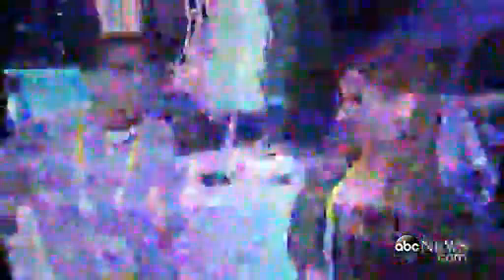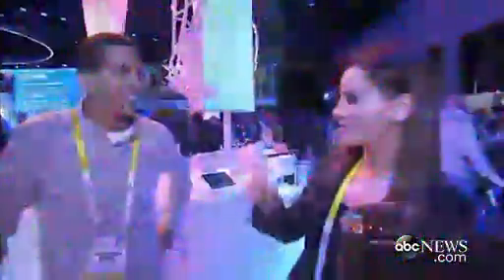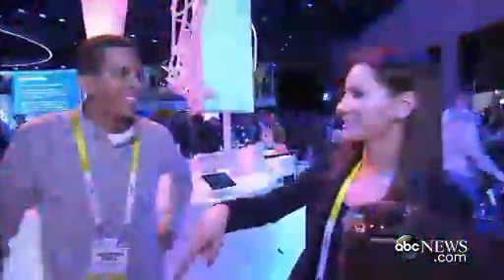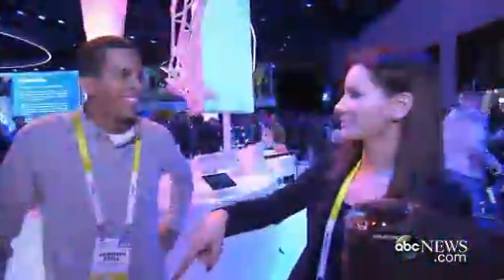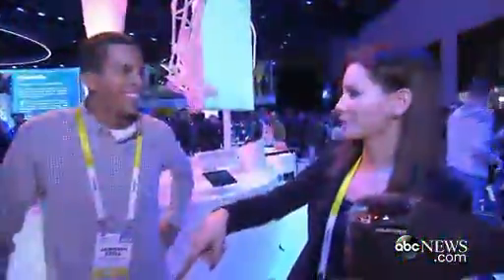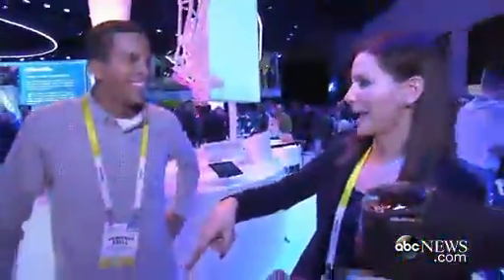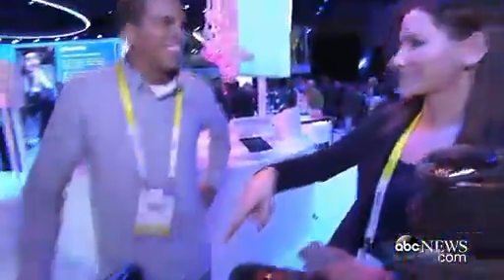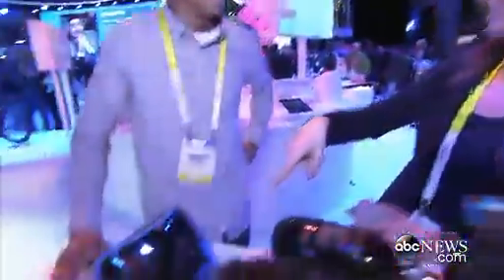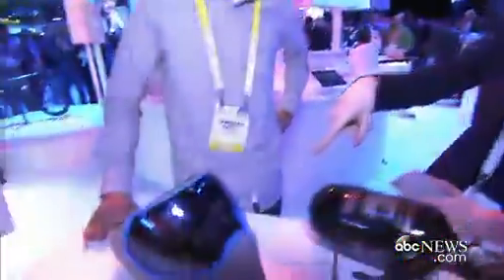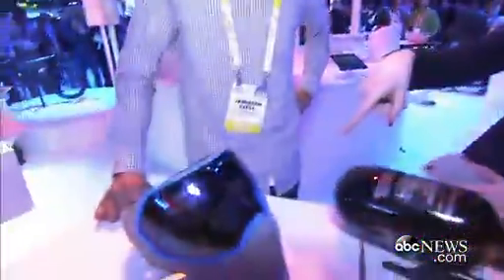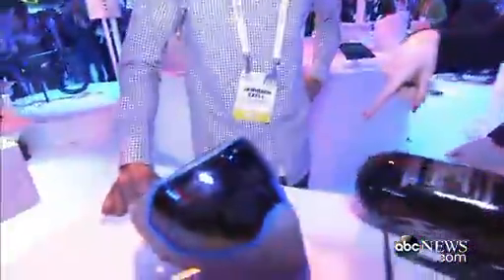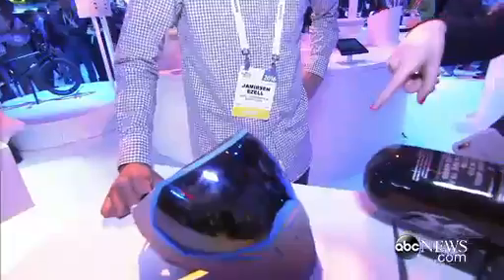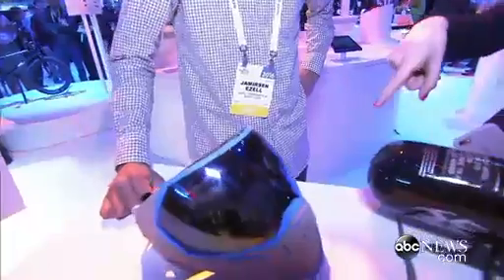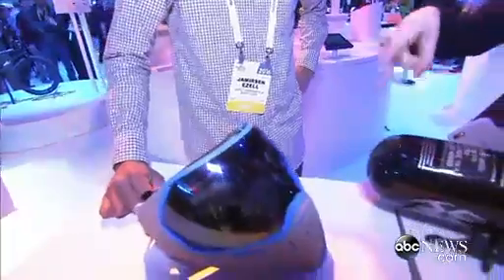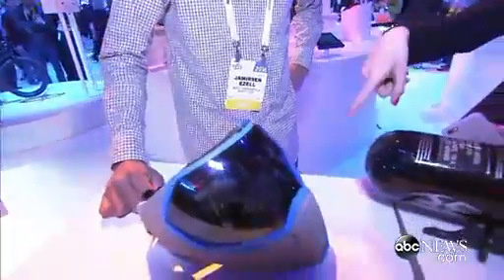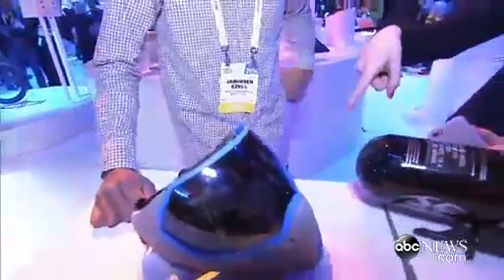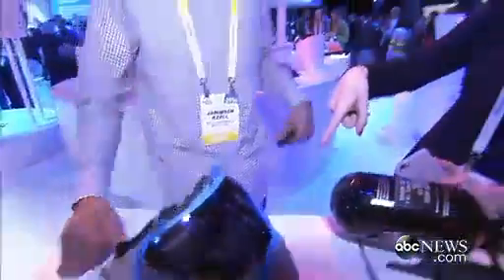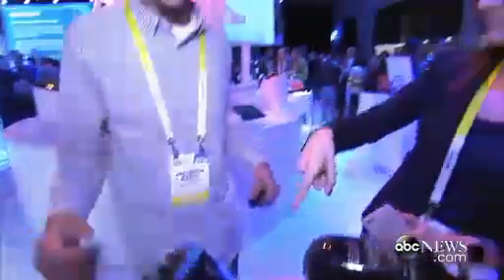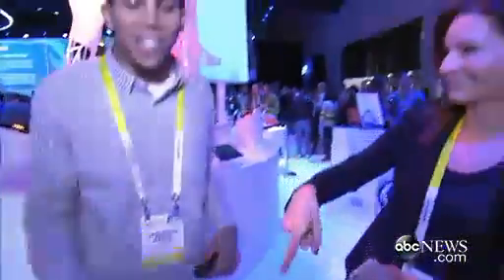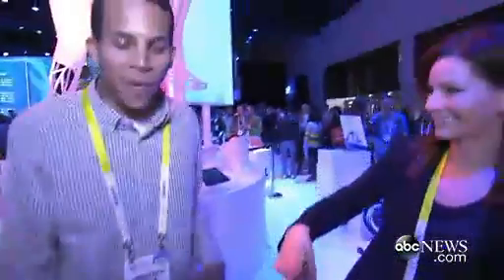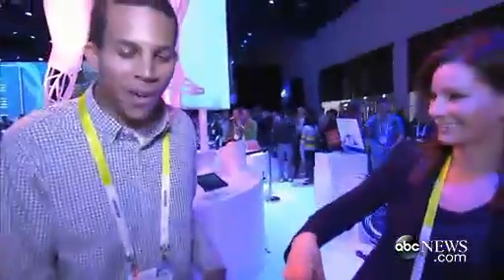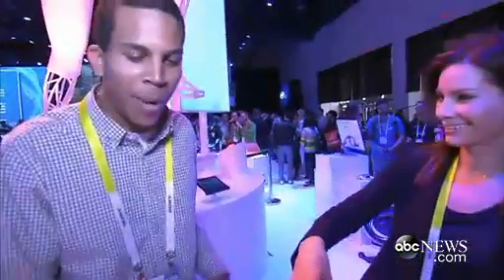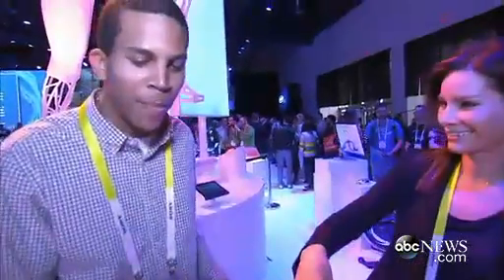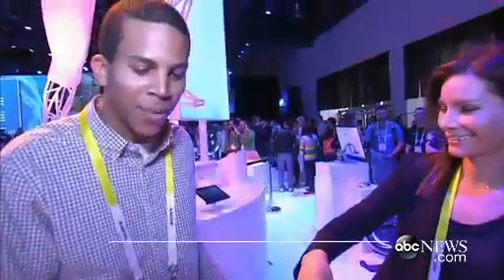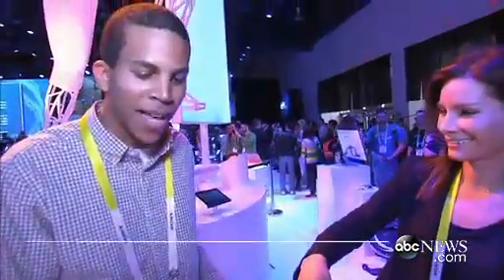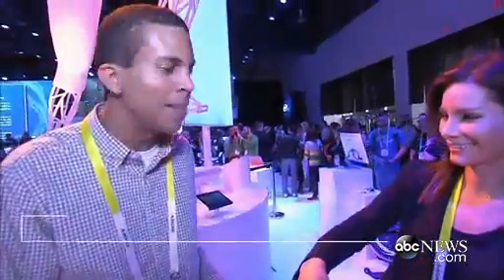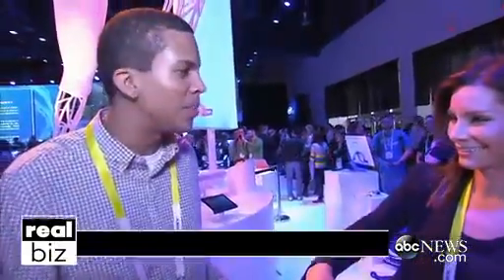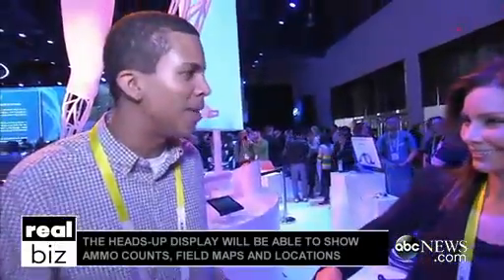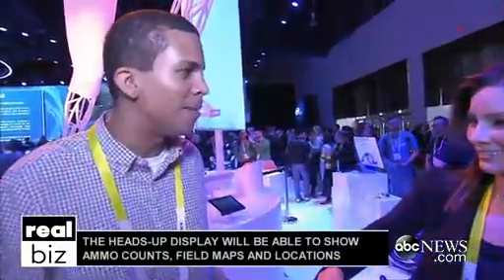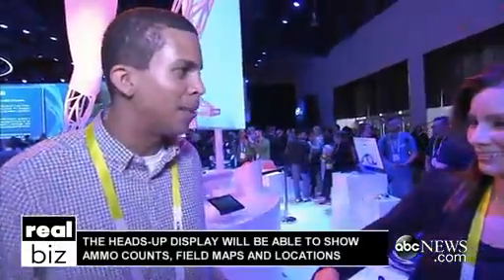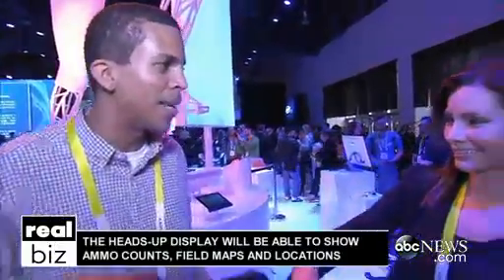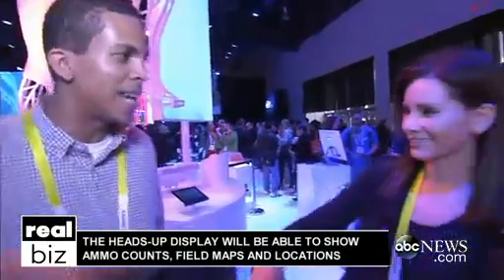So this is a special mask — for paintball. Yeah, this is the first ever paintball mask with a heads-up display right inside.